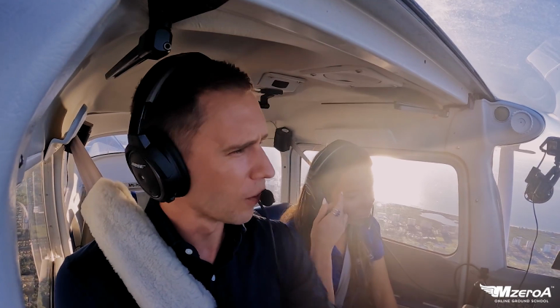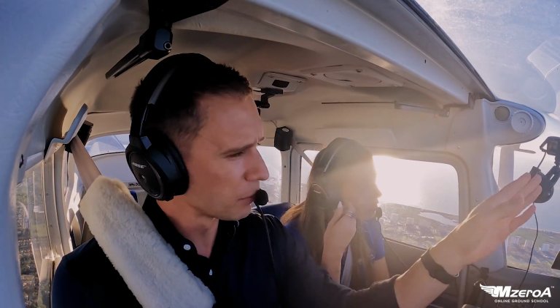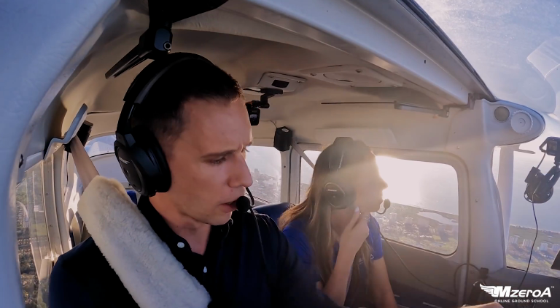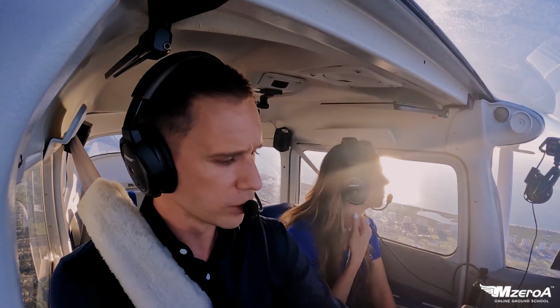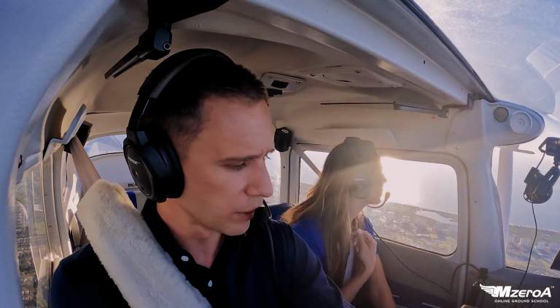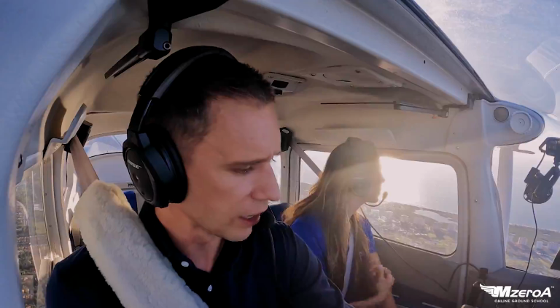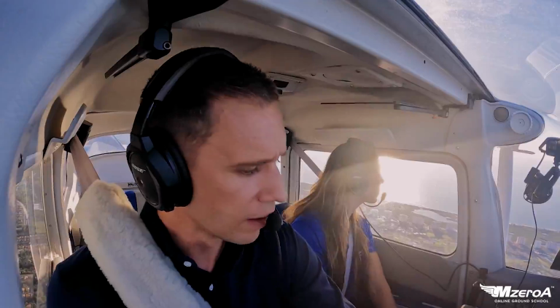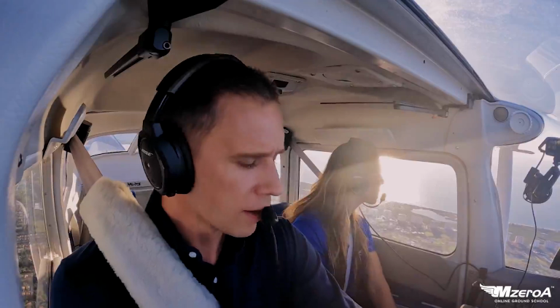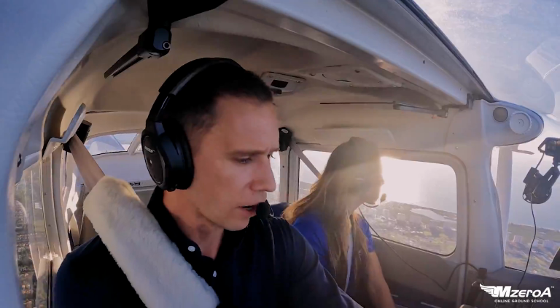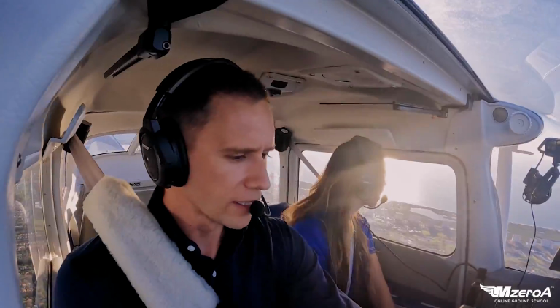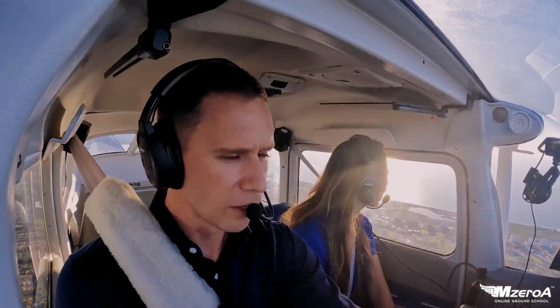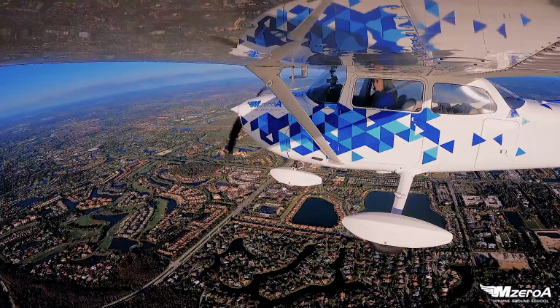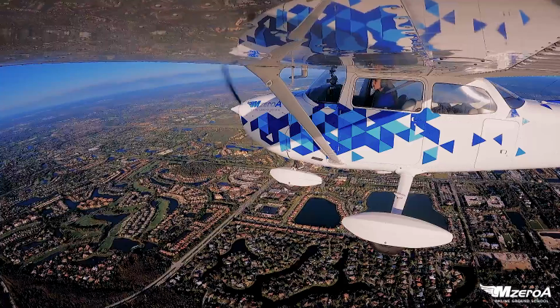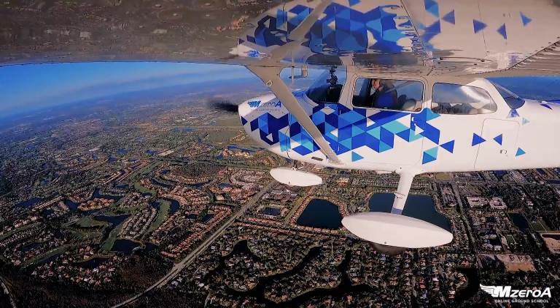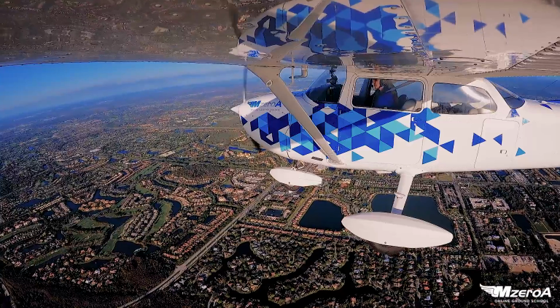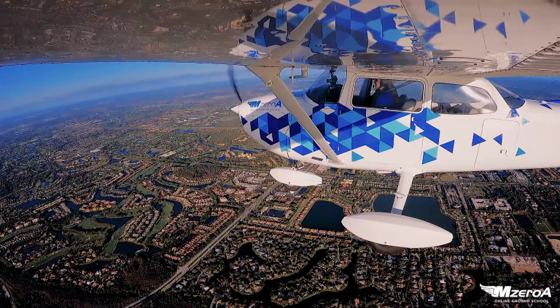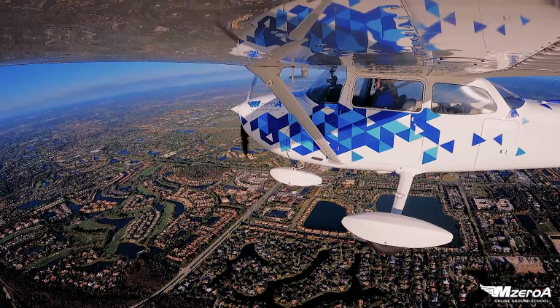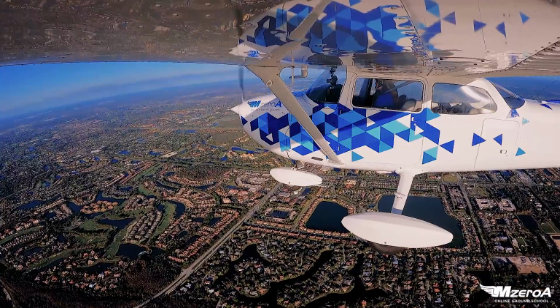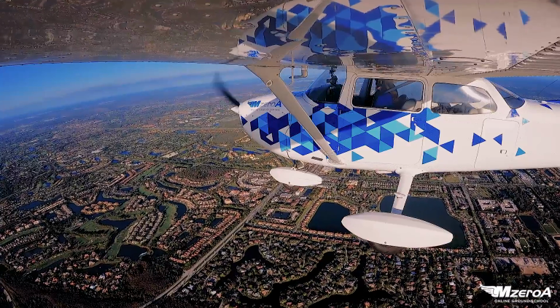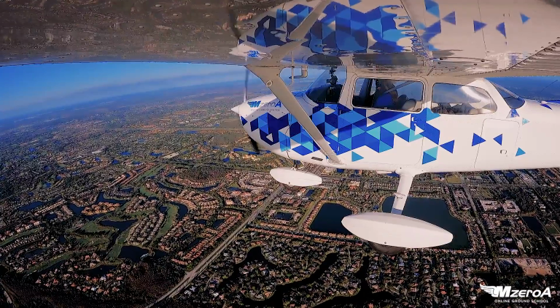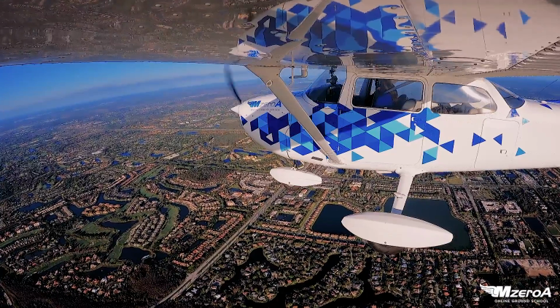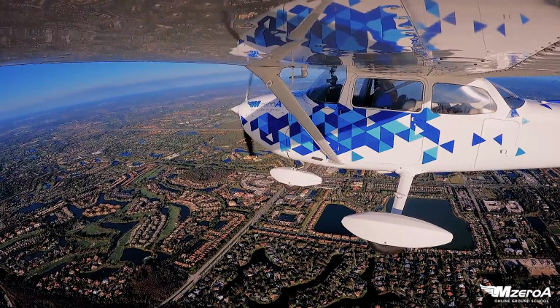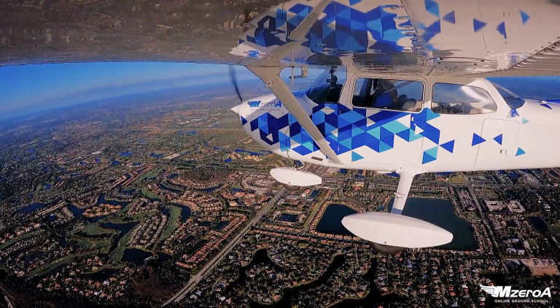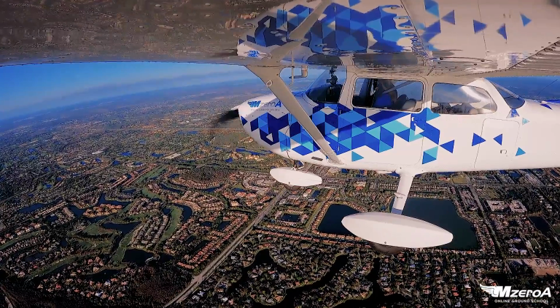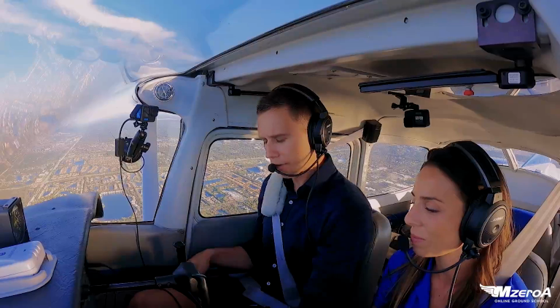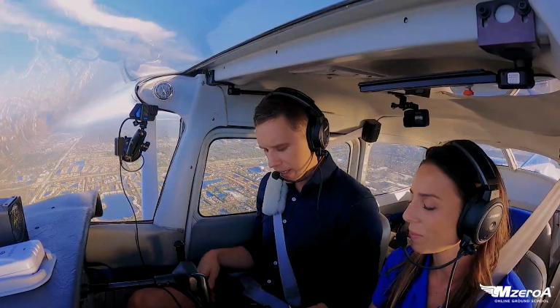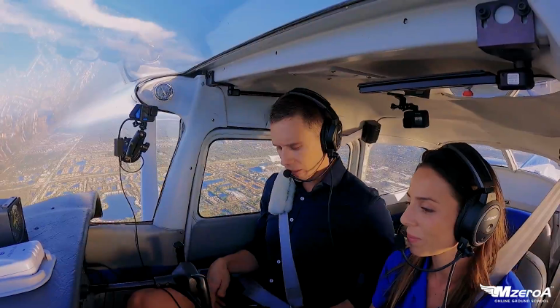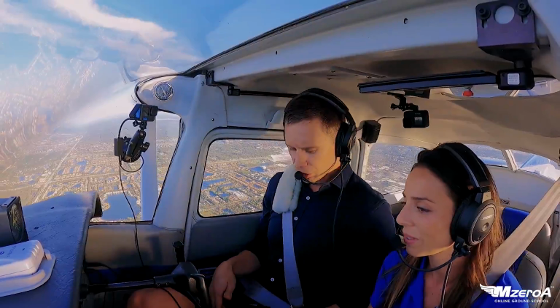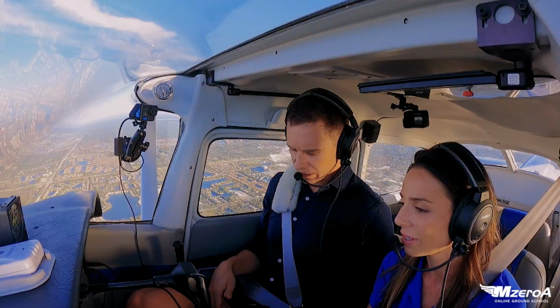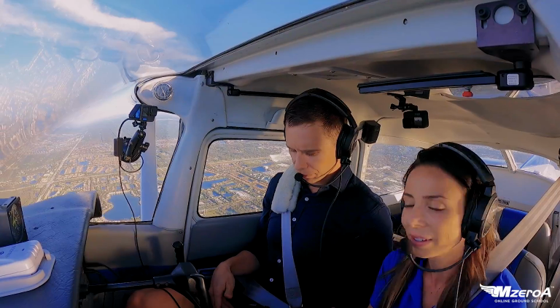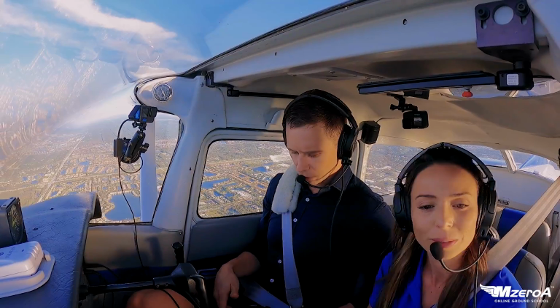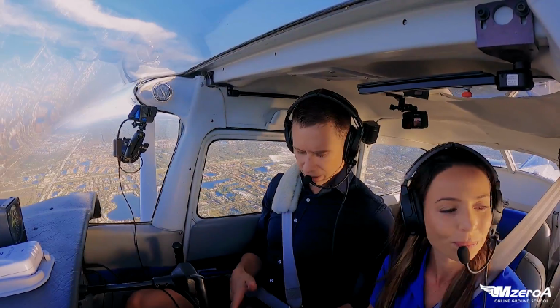We're not going up the coast, but the RSW airport is open again, and we're going to make a Class Charlie Arrival into there.